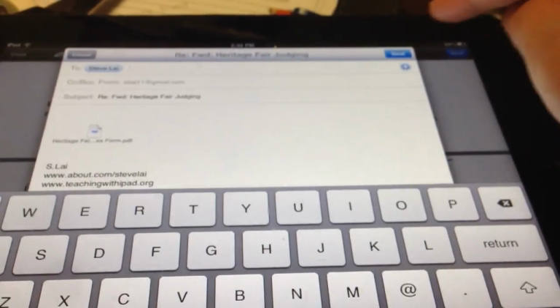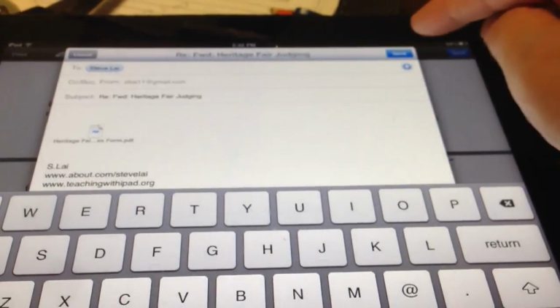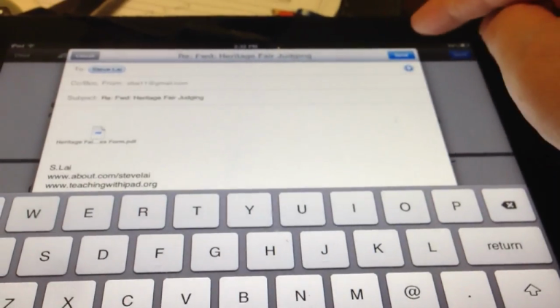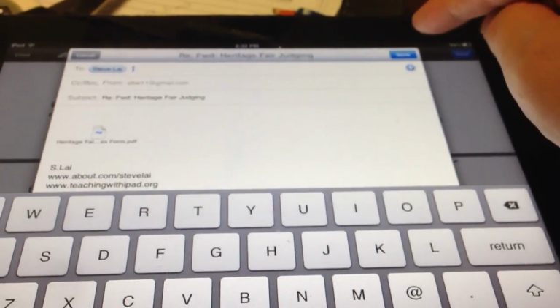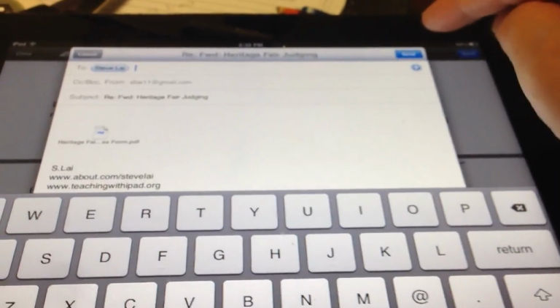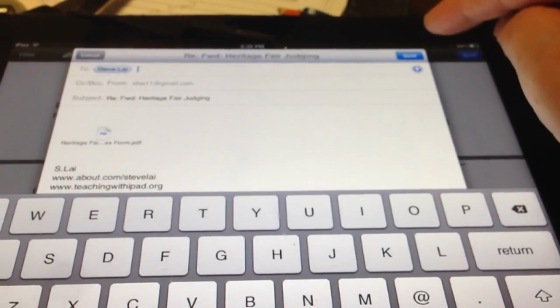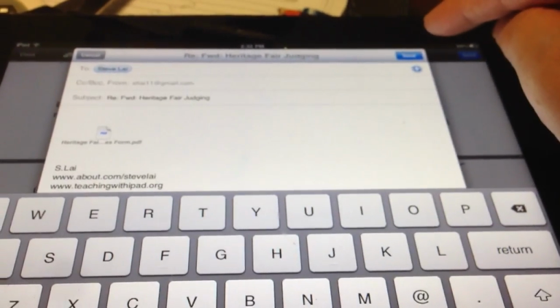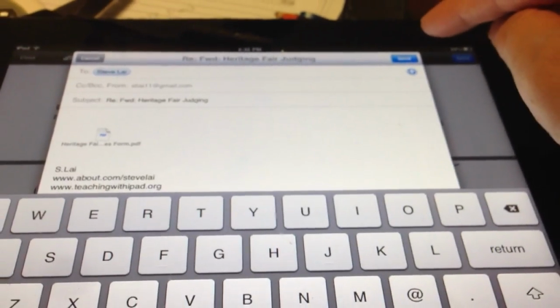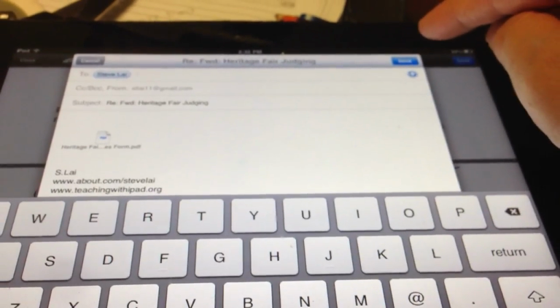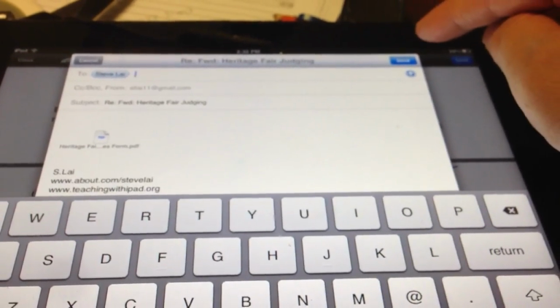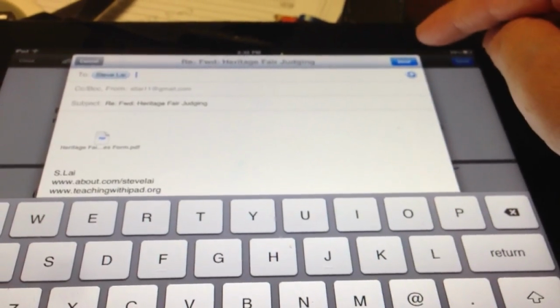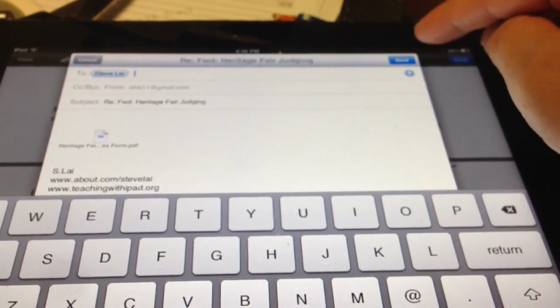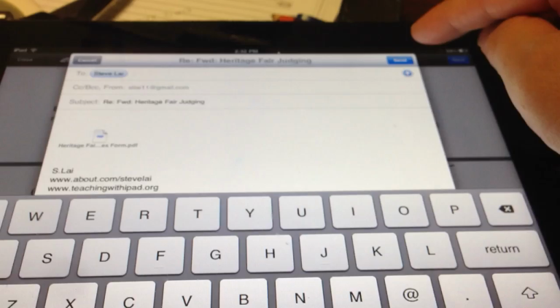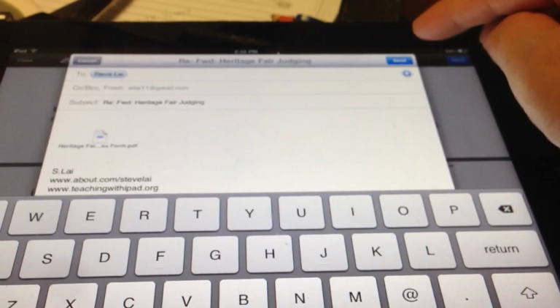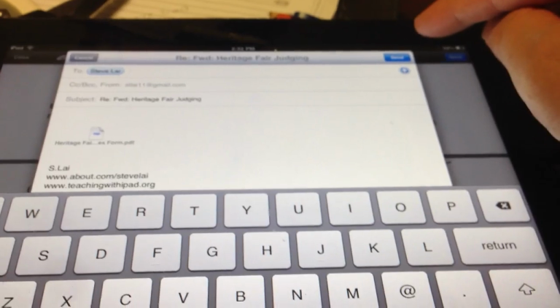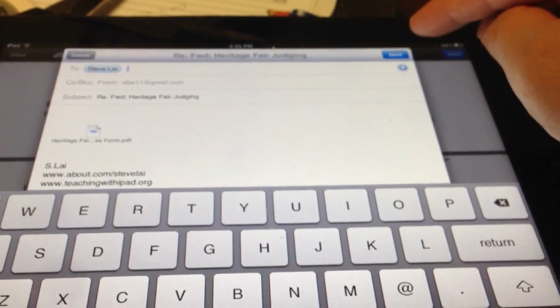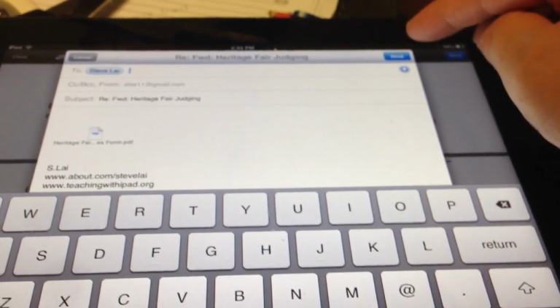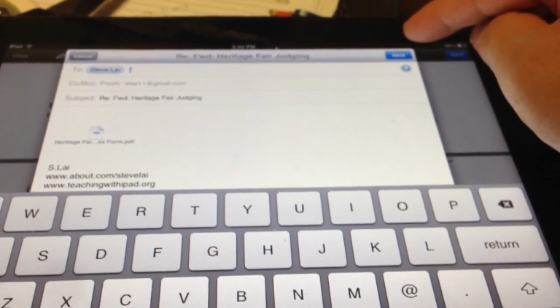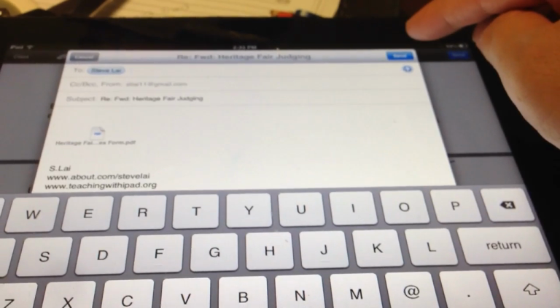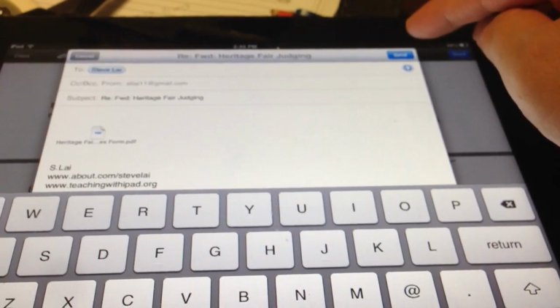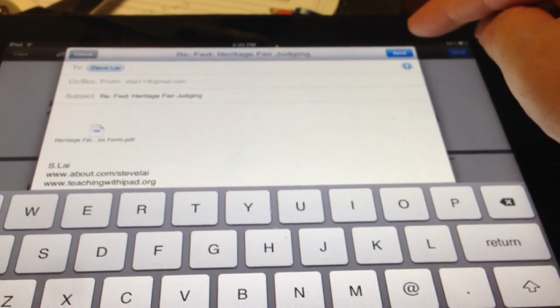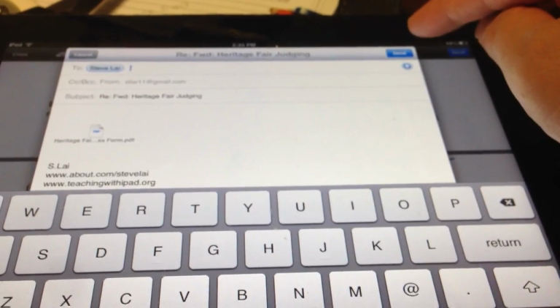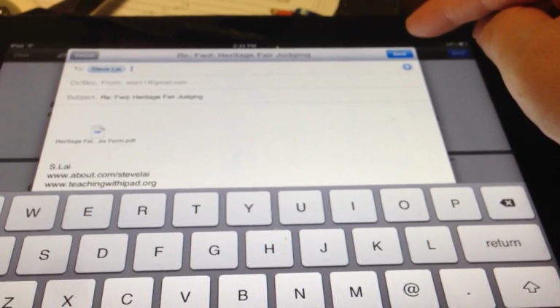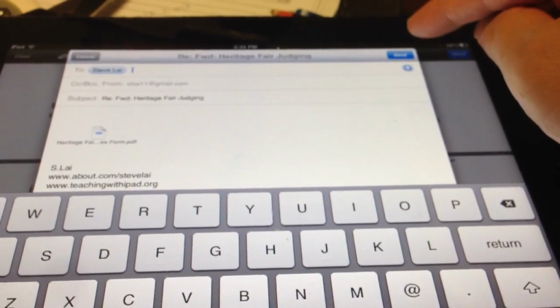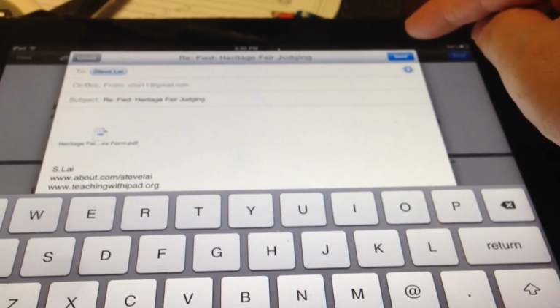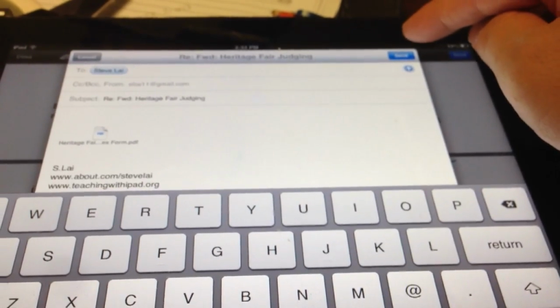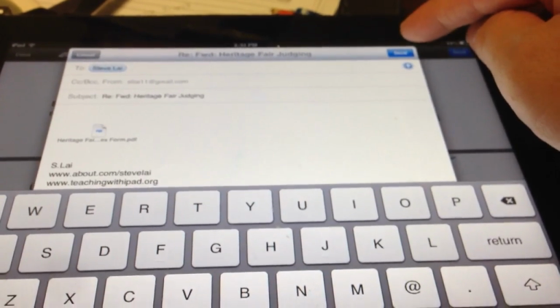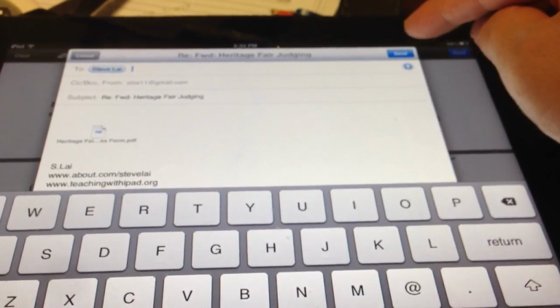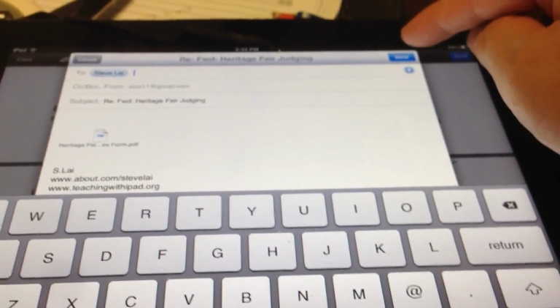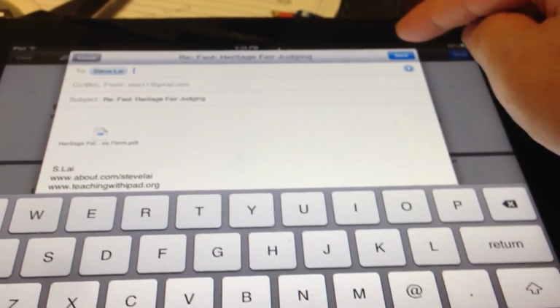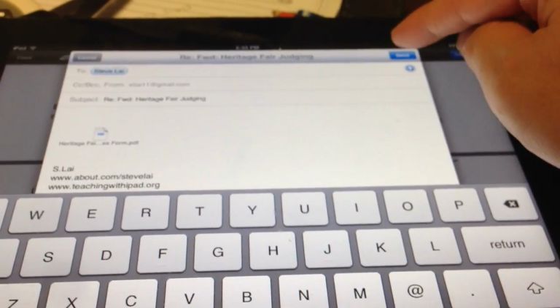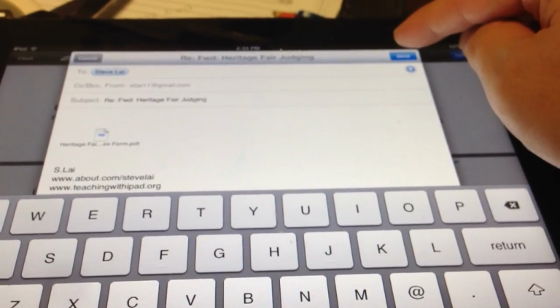That was a quick review on how to import and use Markup.